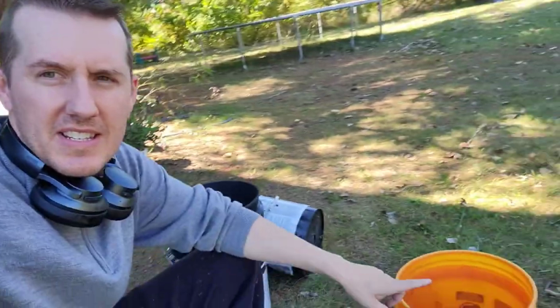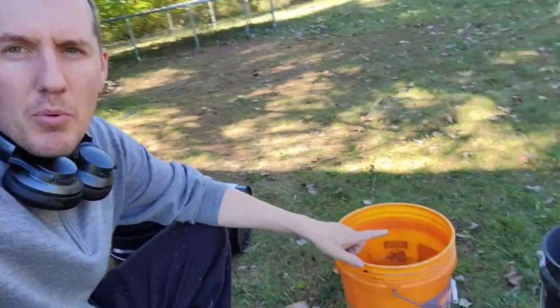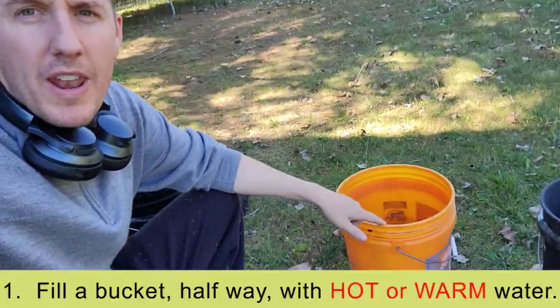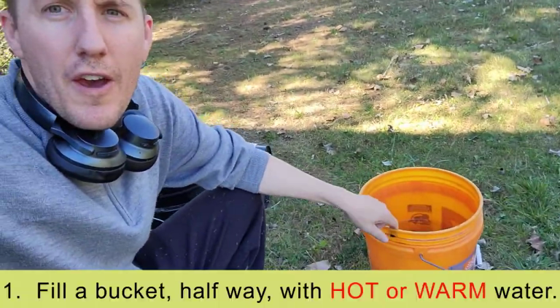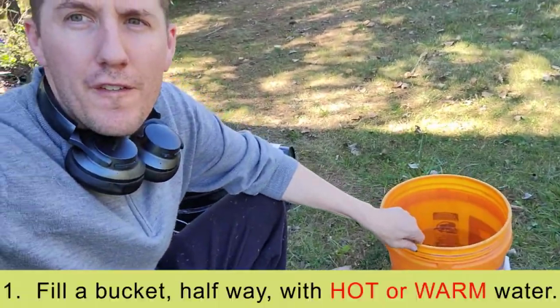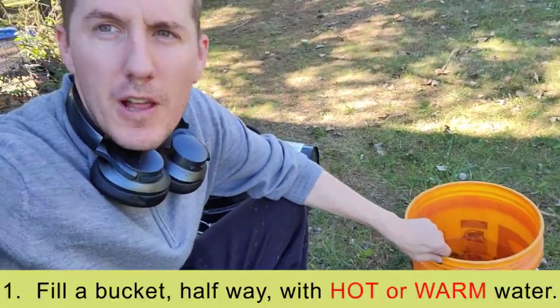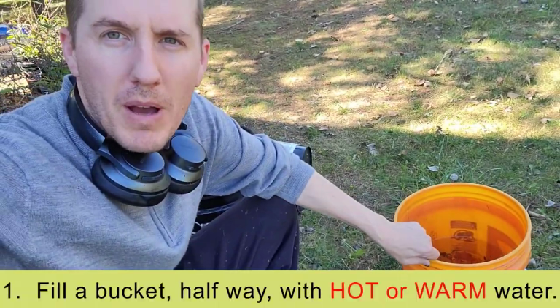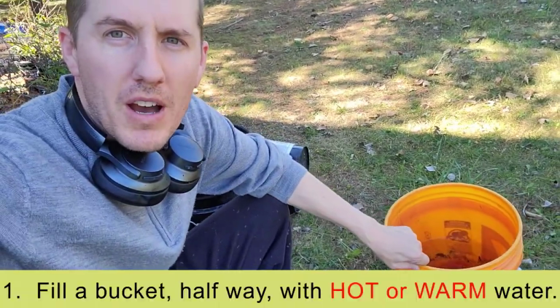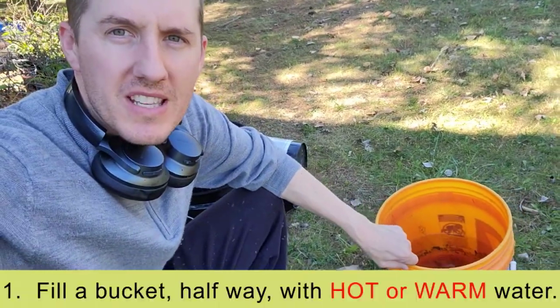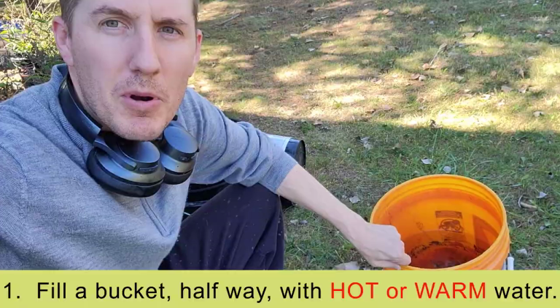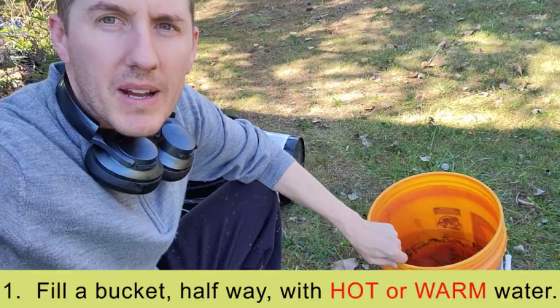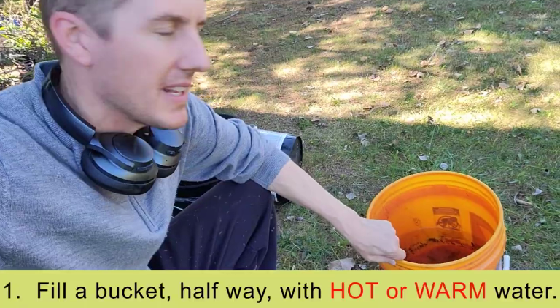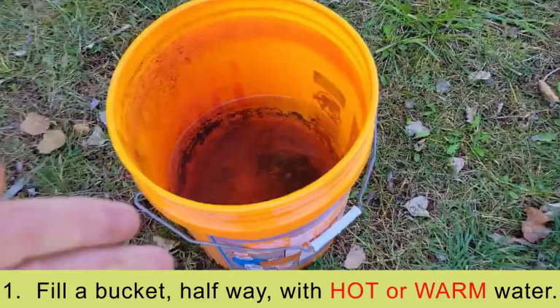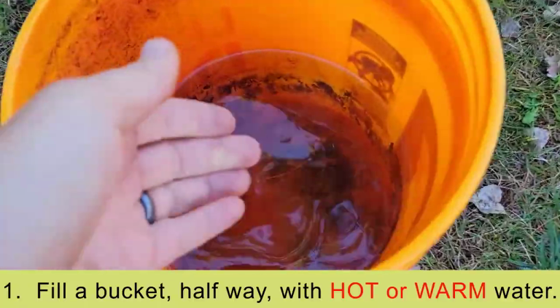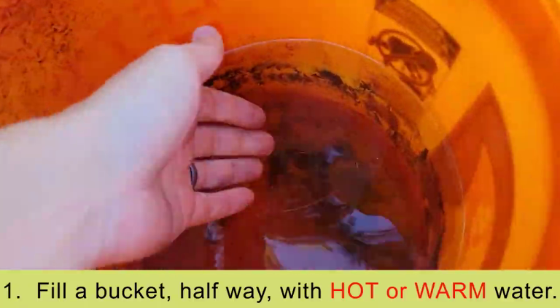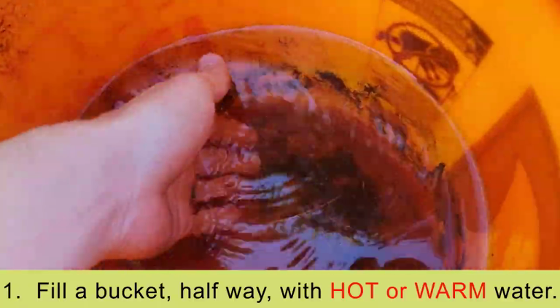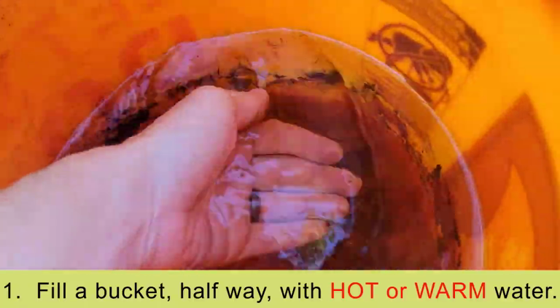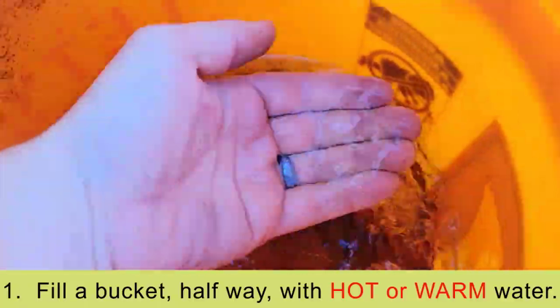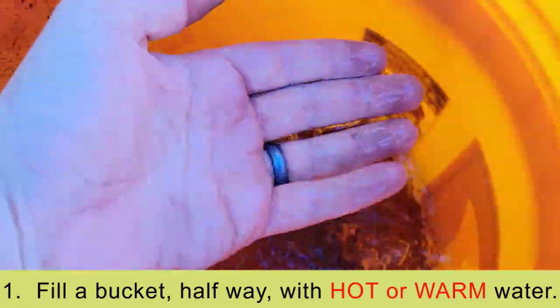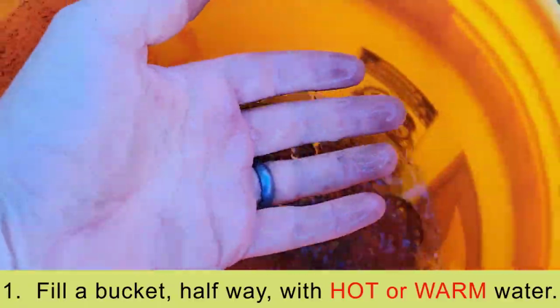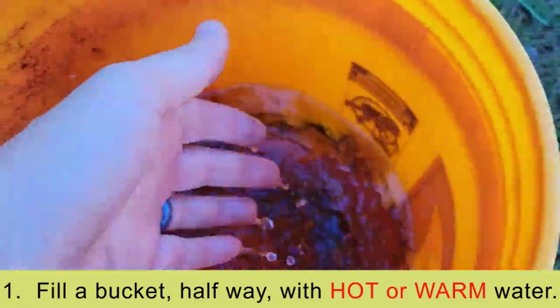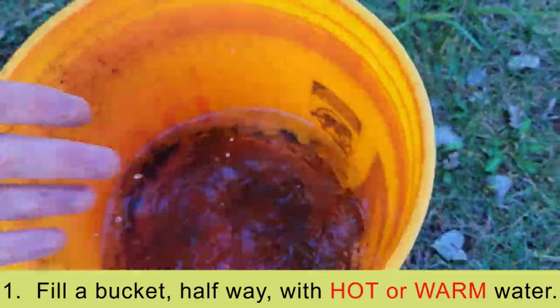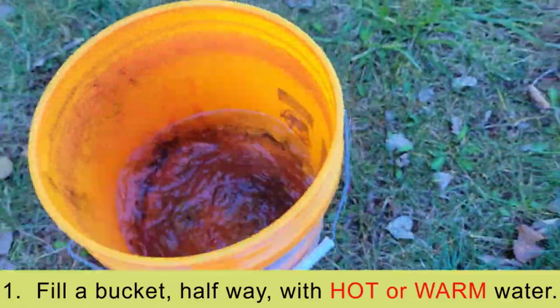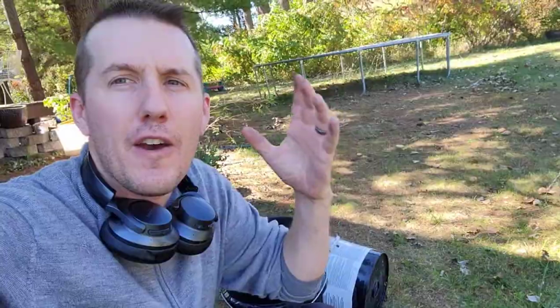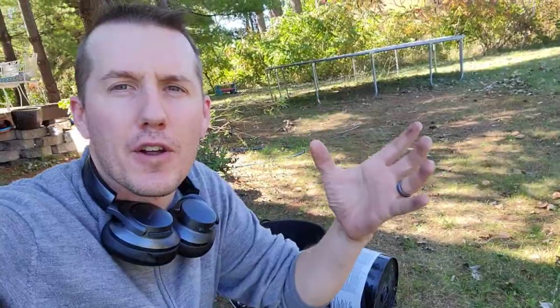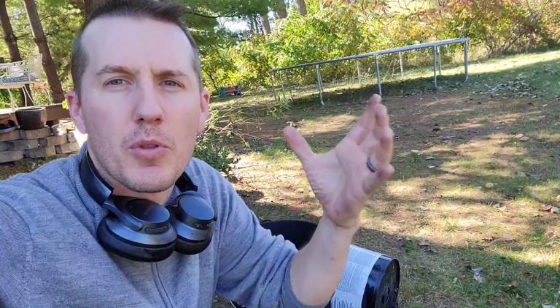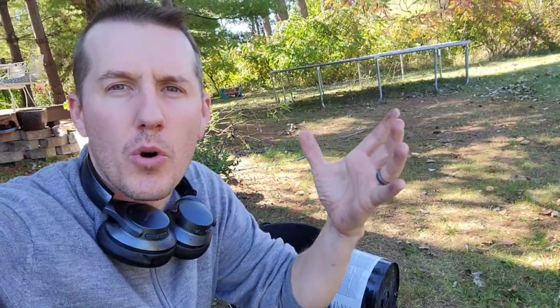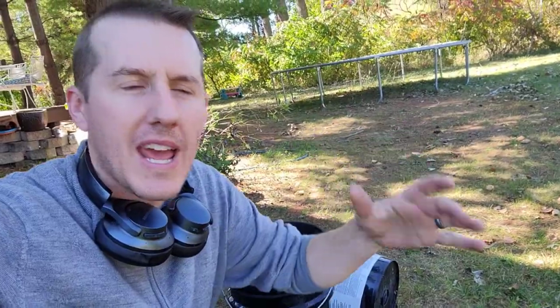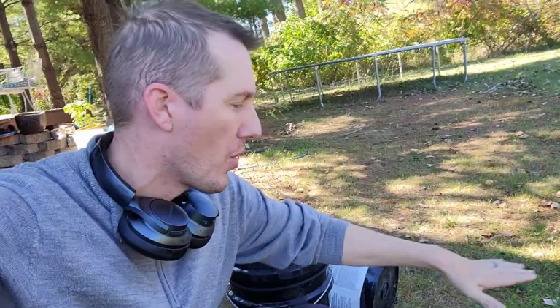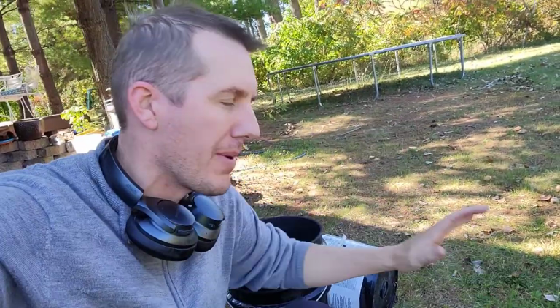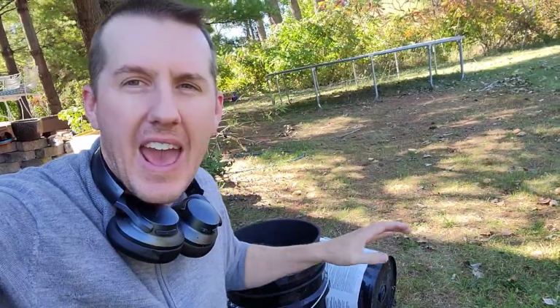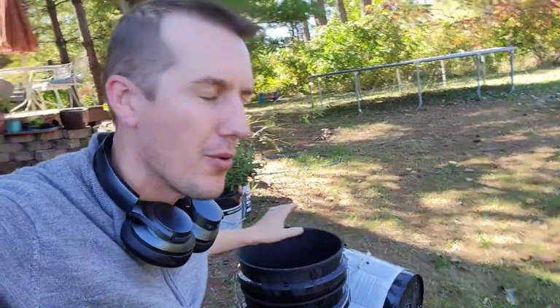Step one: fill up a separate bucket with warm tap water. Go to the sink and fill it up about halfway with warm tap water.